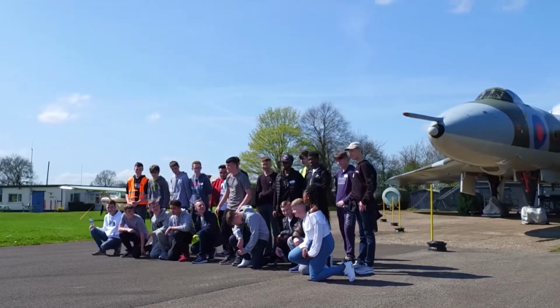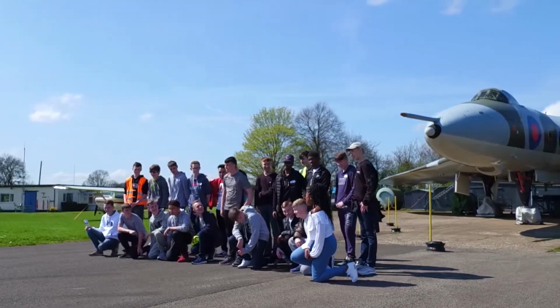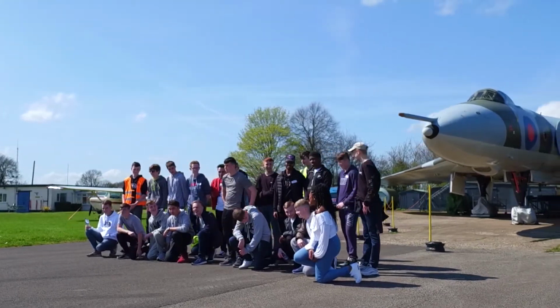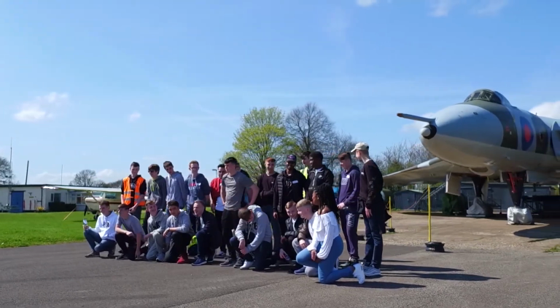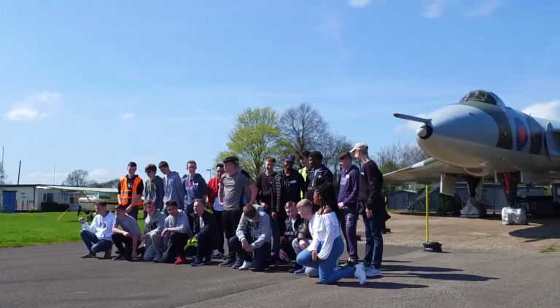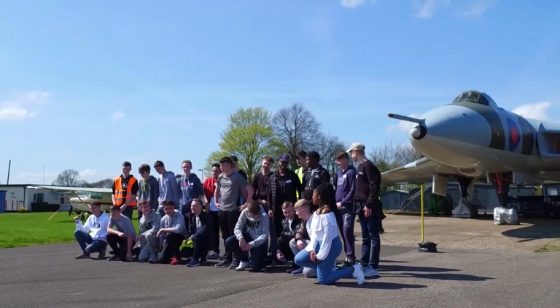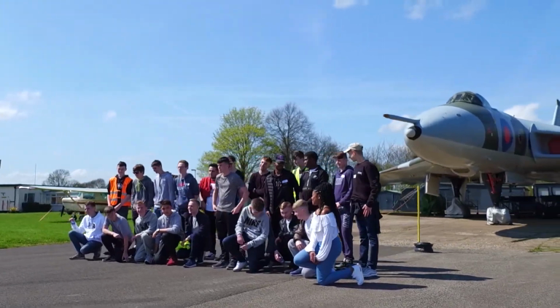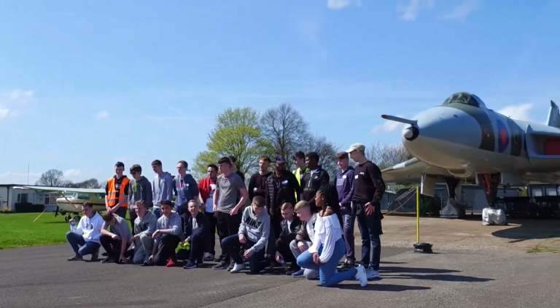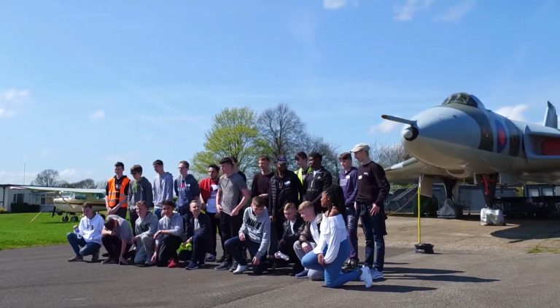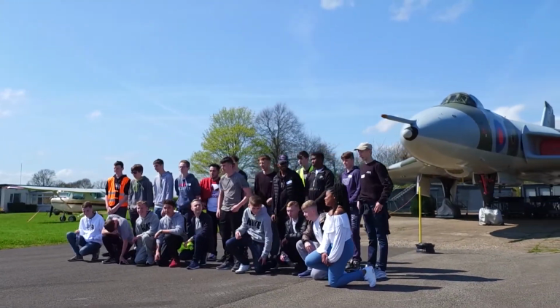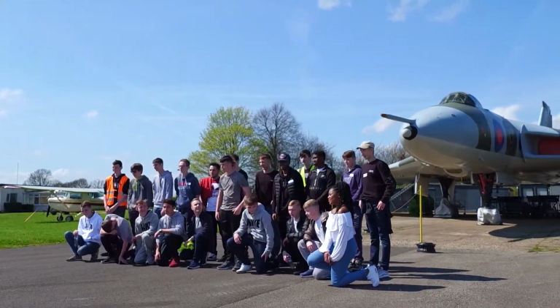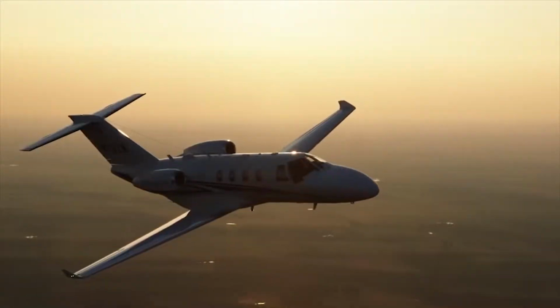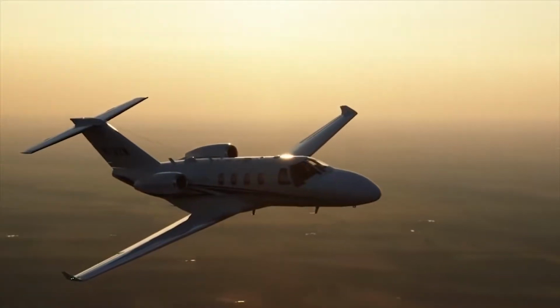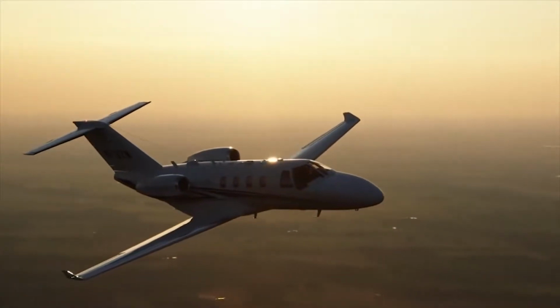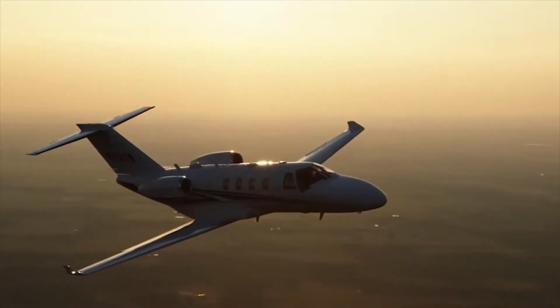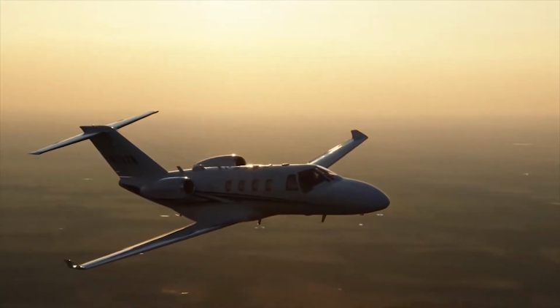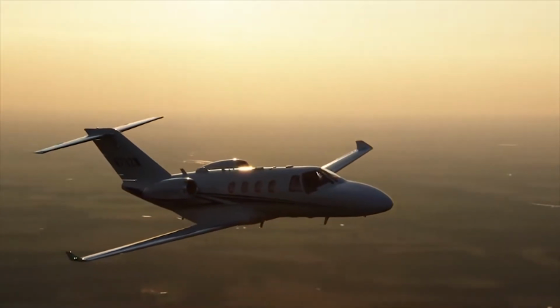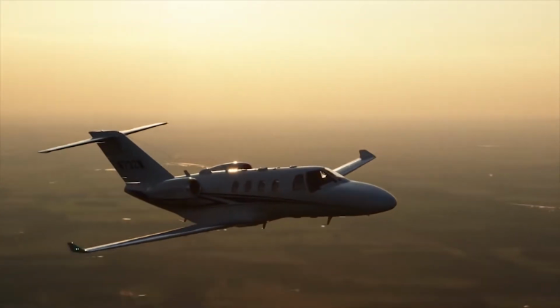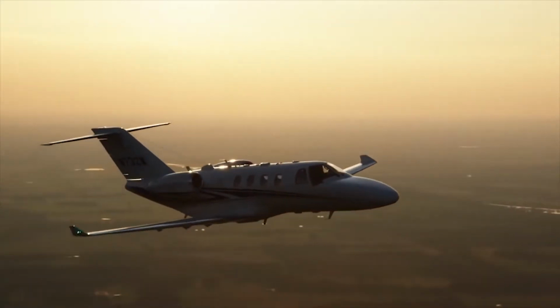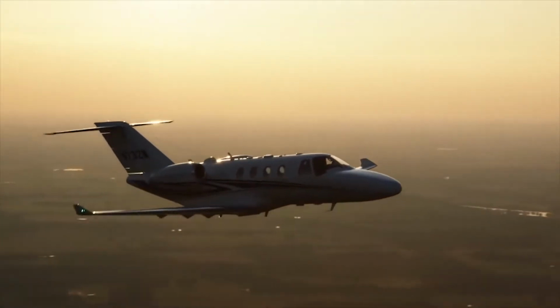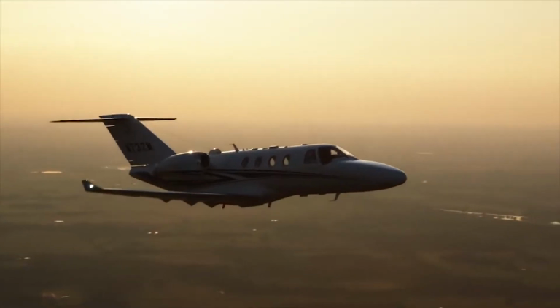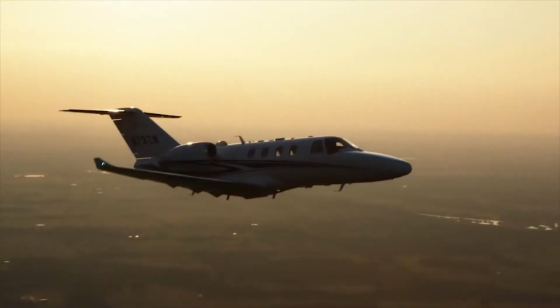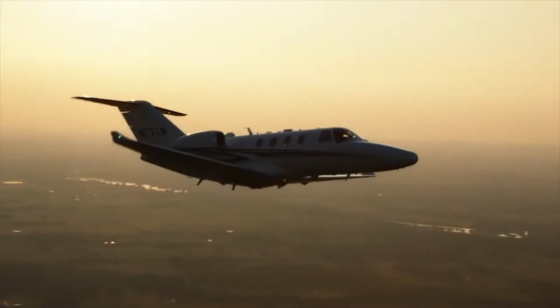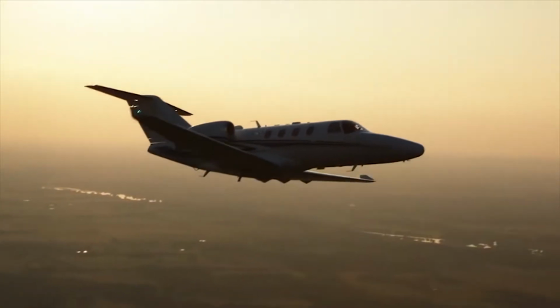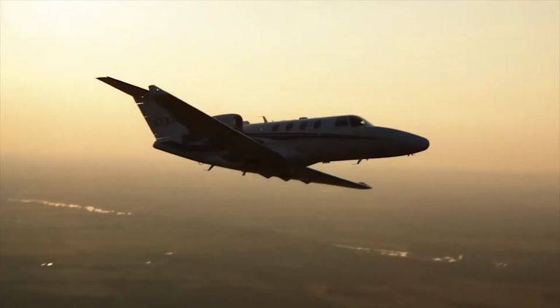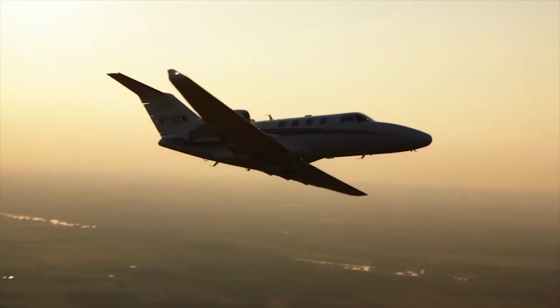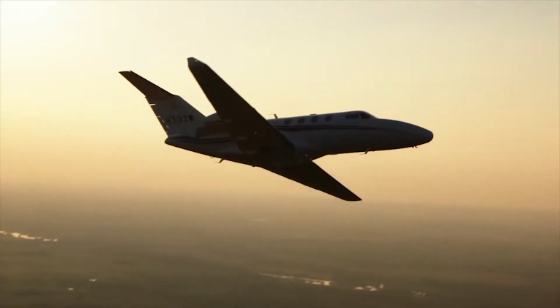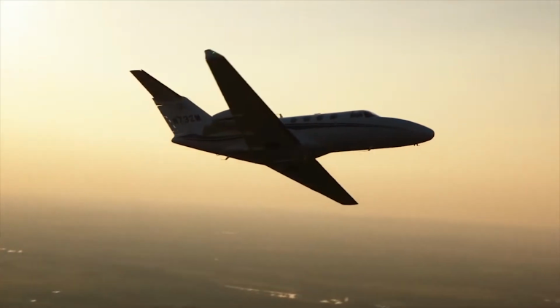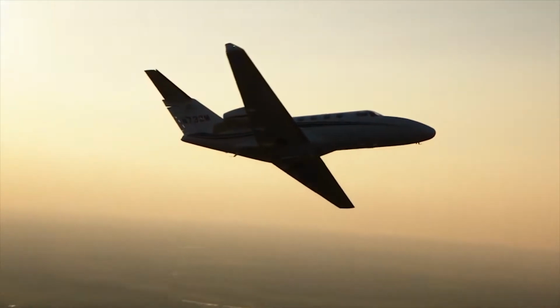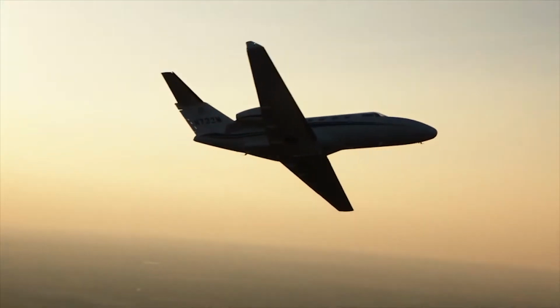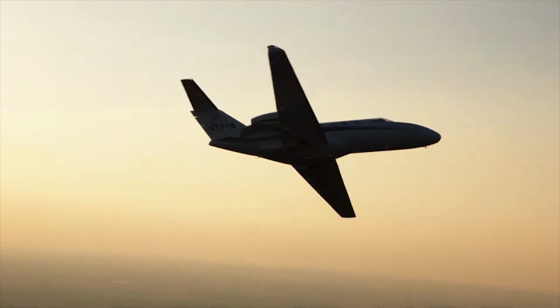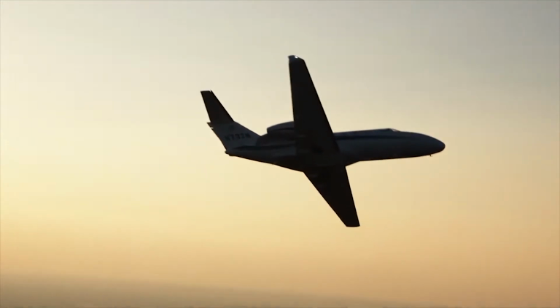It all started with a talk on modern aviation from a commercial pilot, including an overview of the basics of flight.